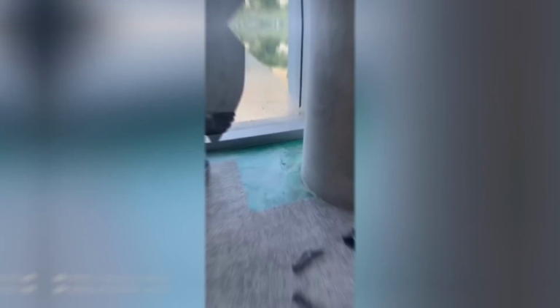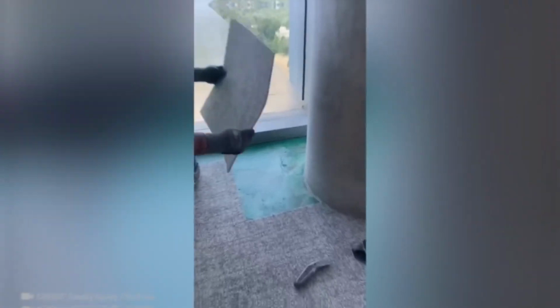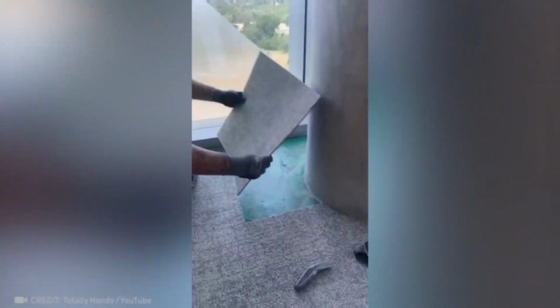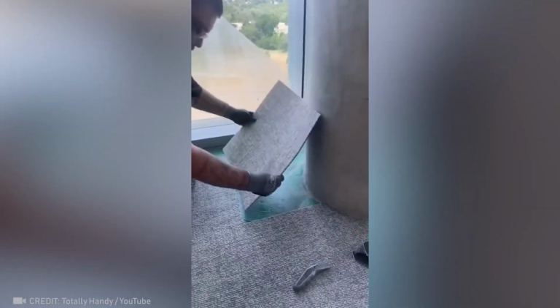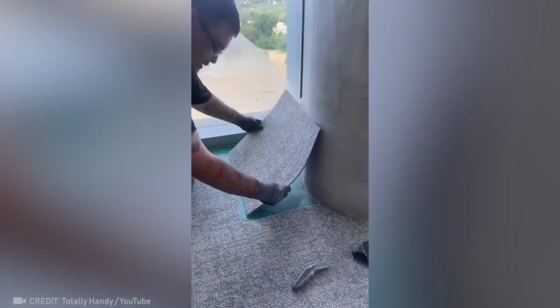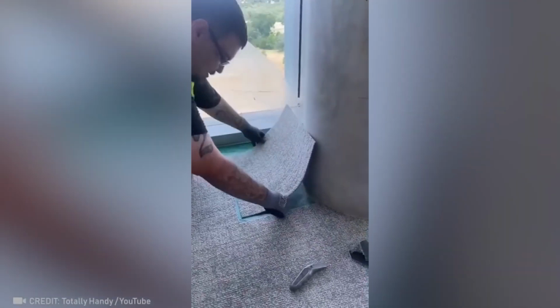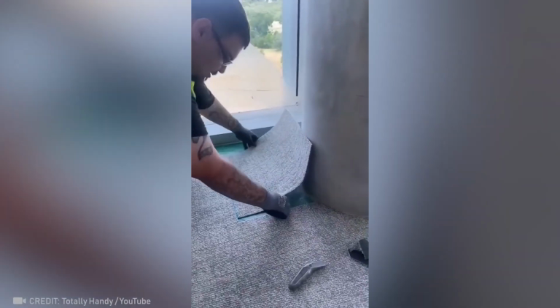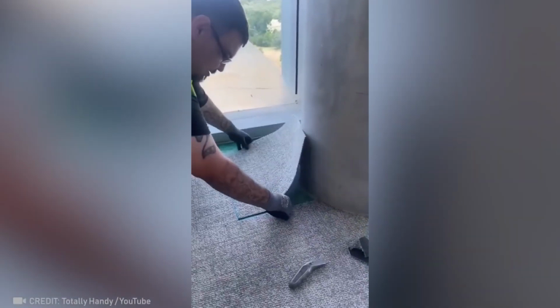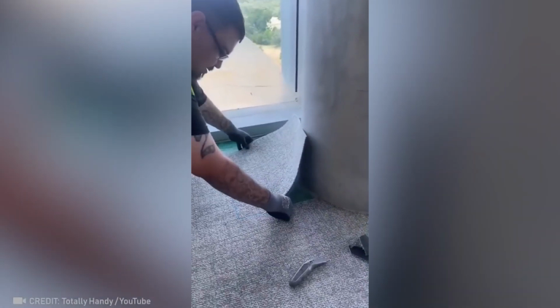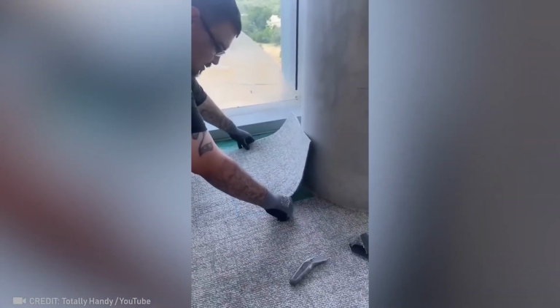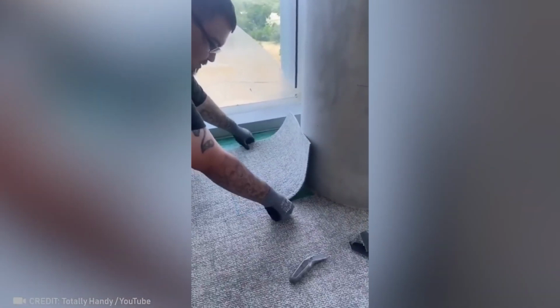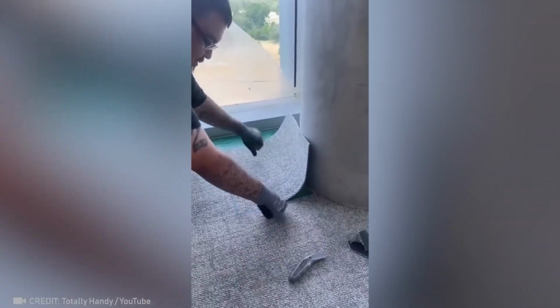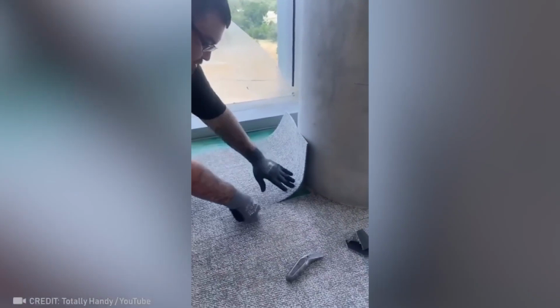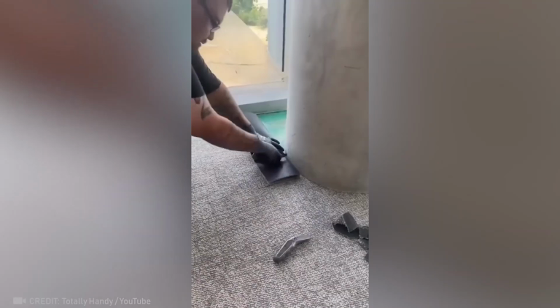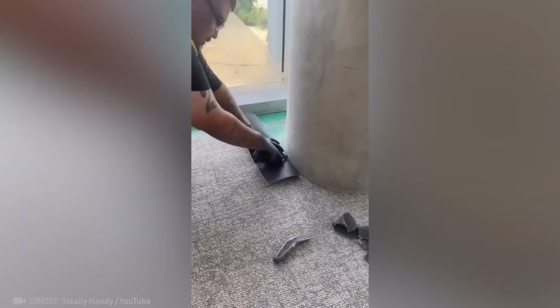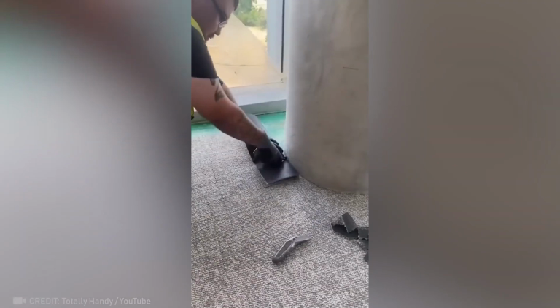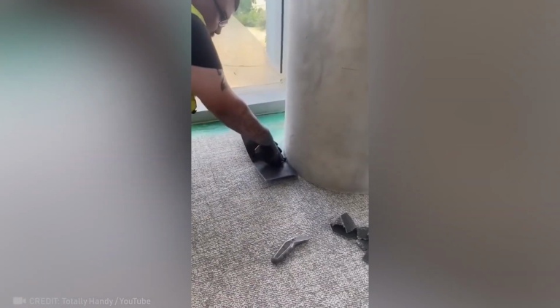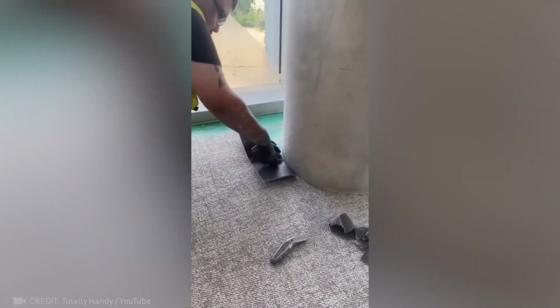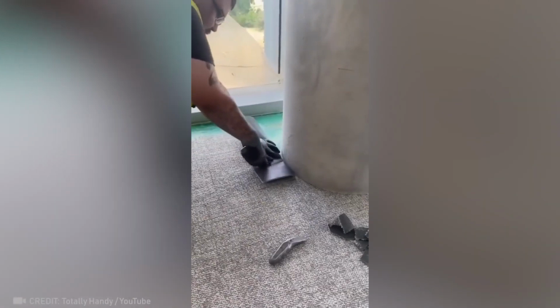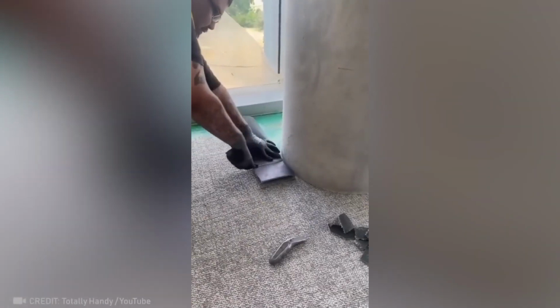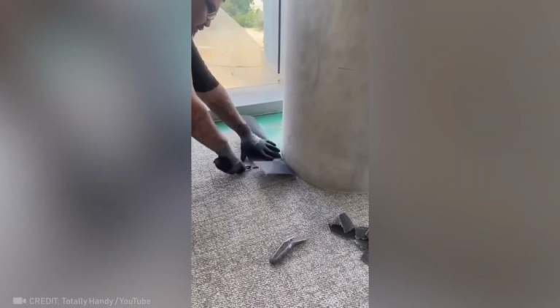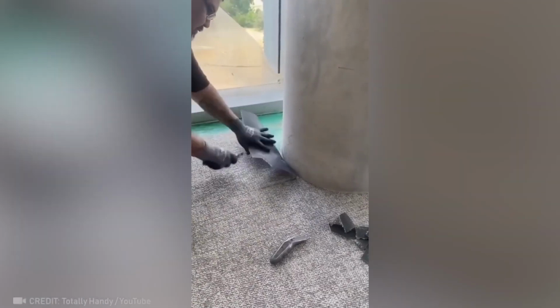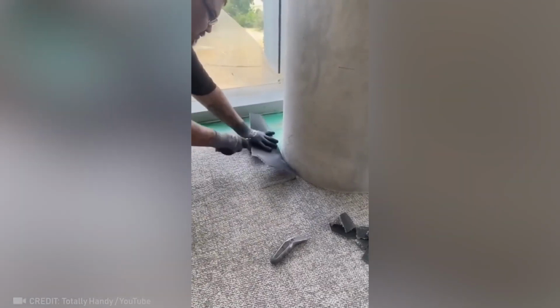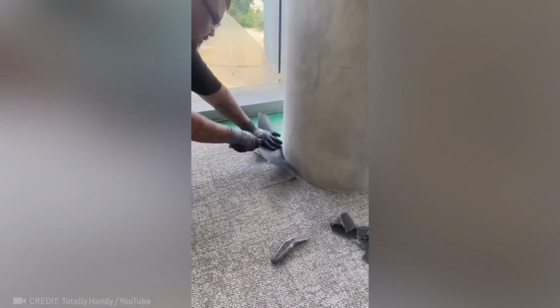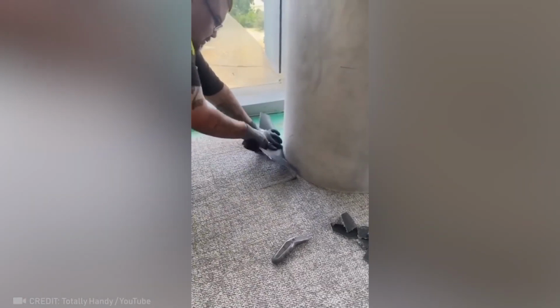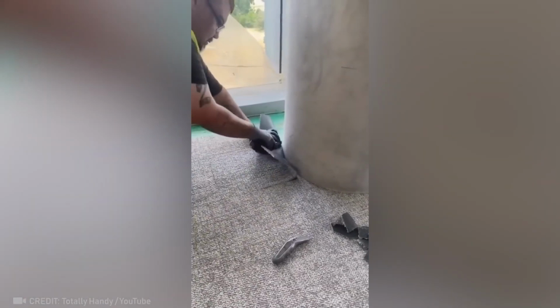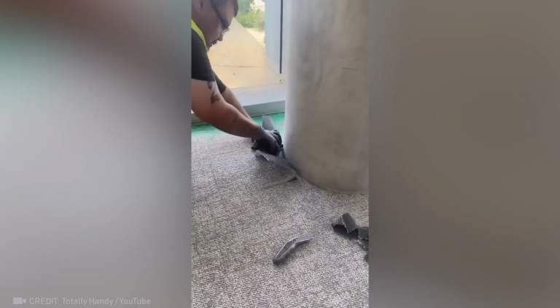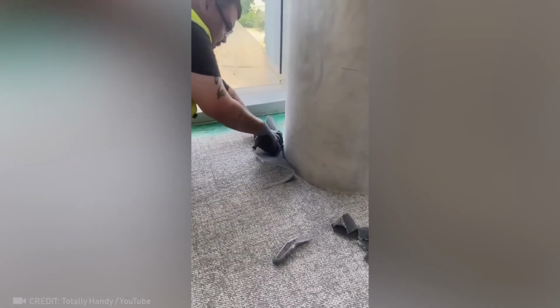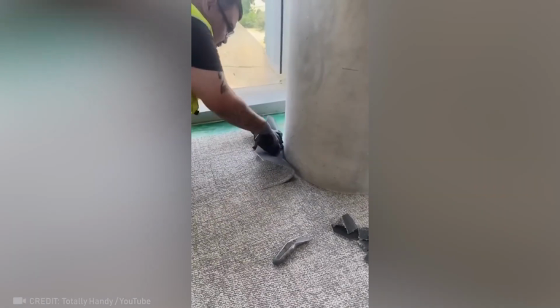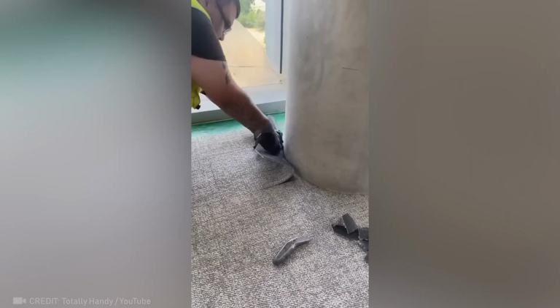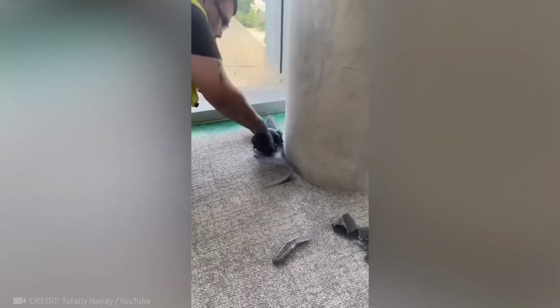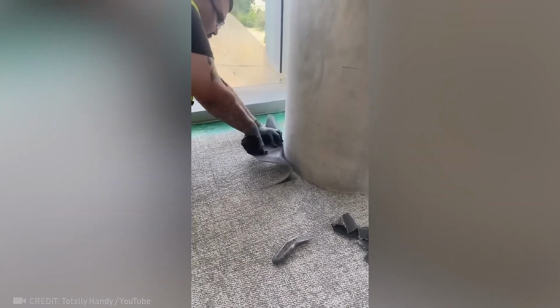Just a few simple cuts are all that's needed to fit decking right into a column.